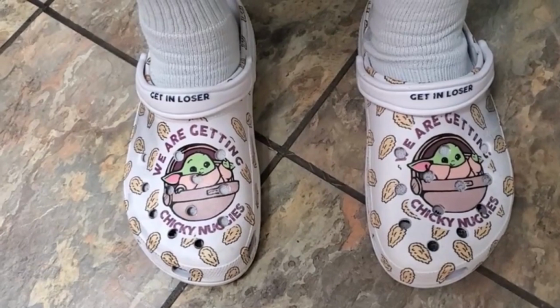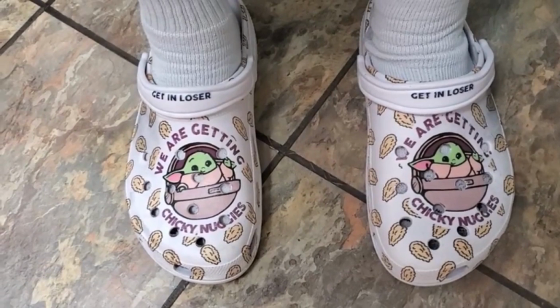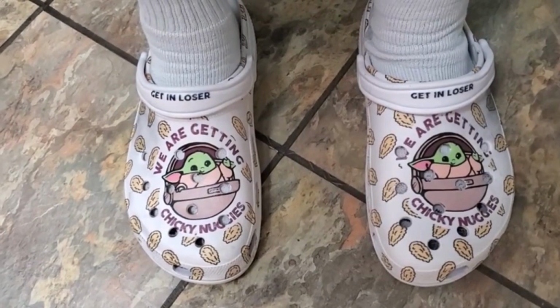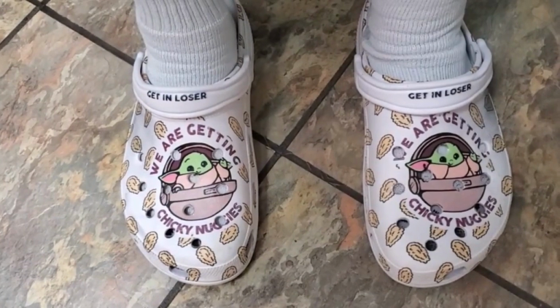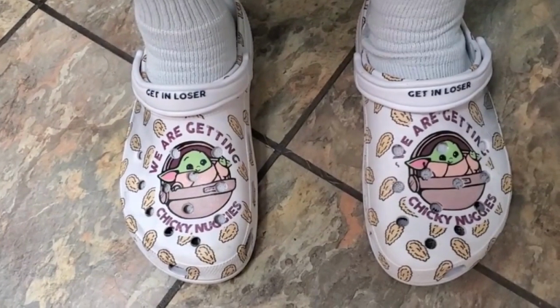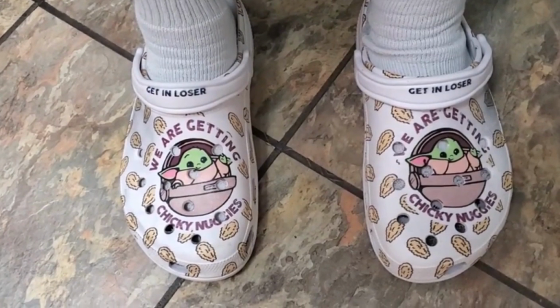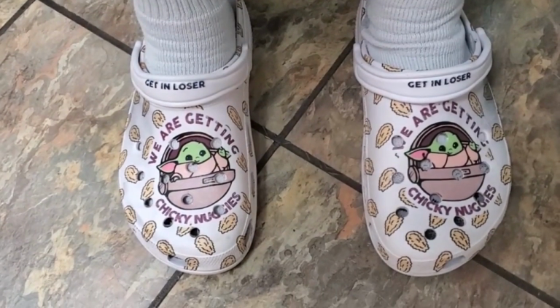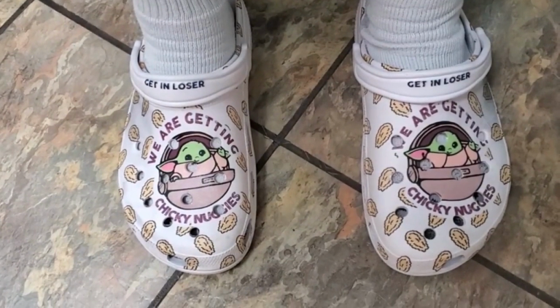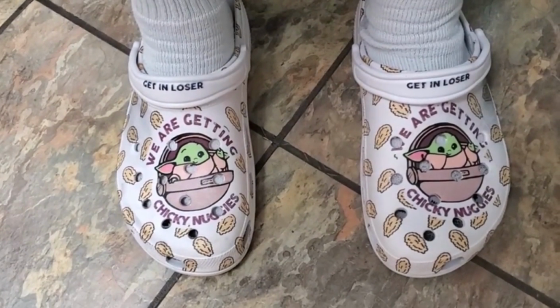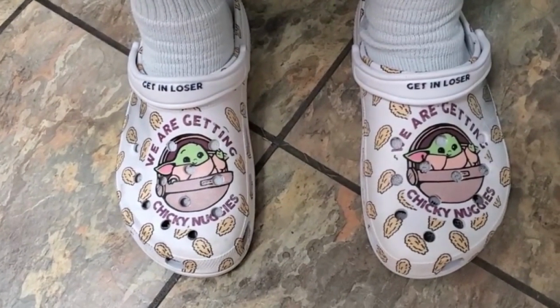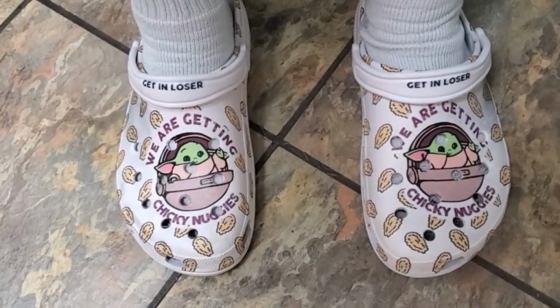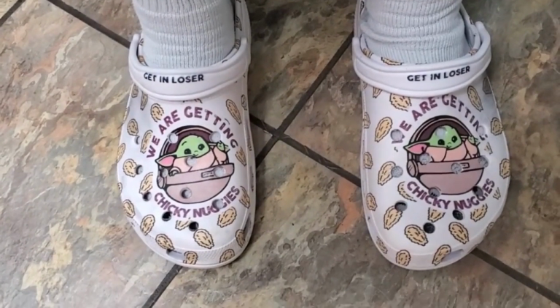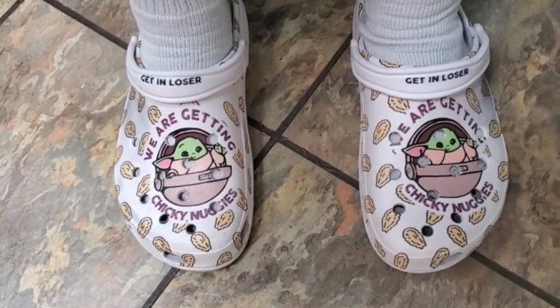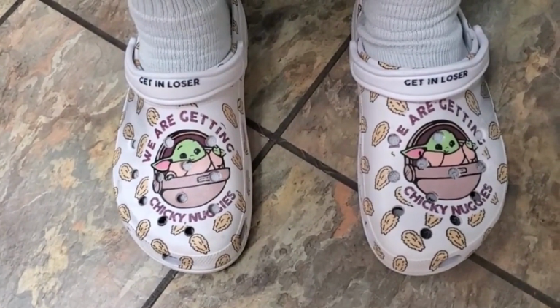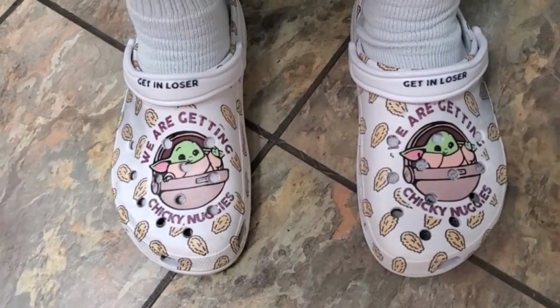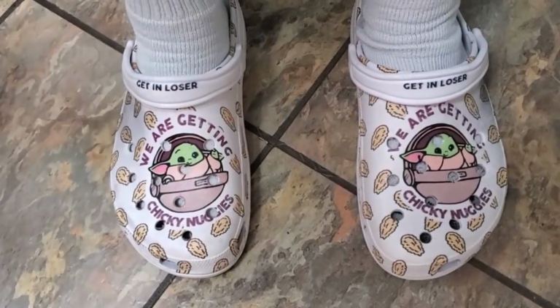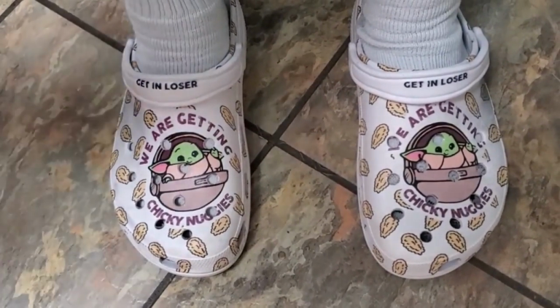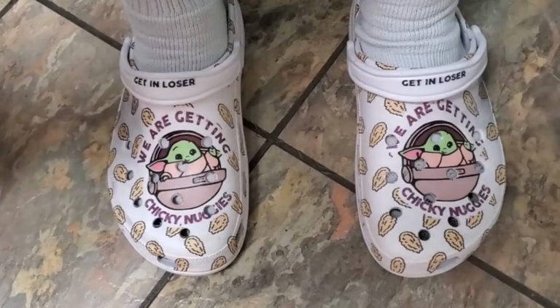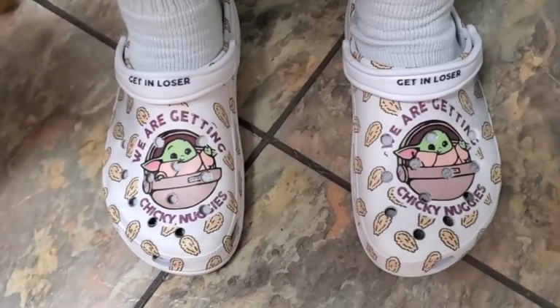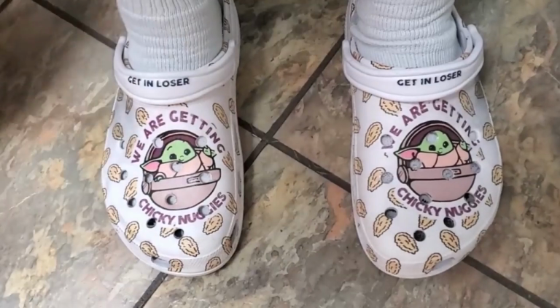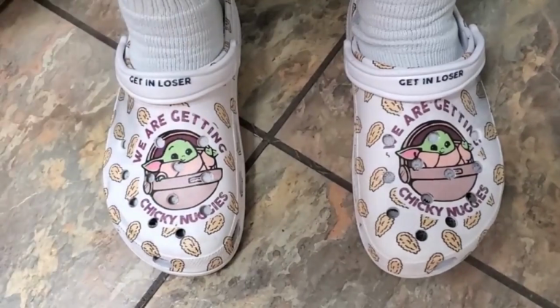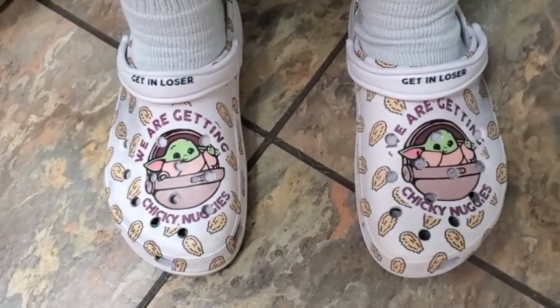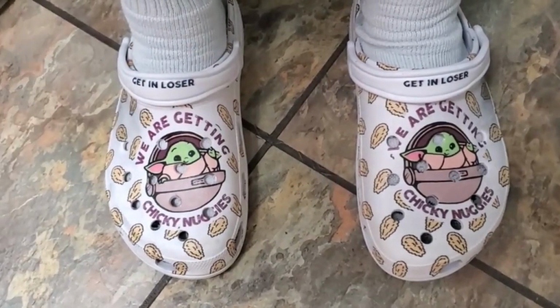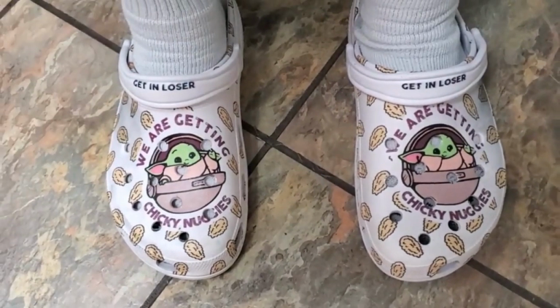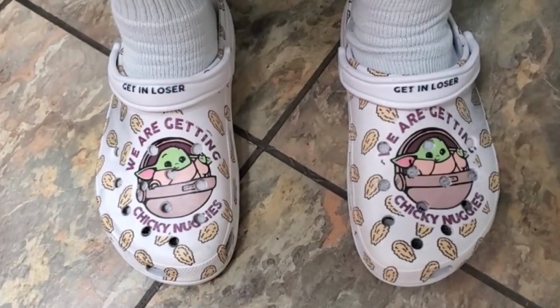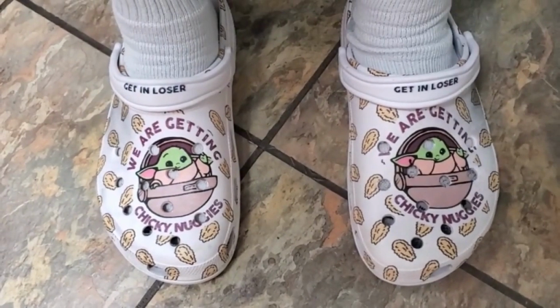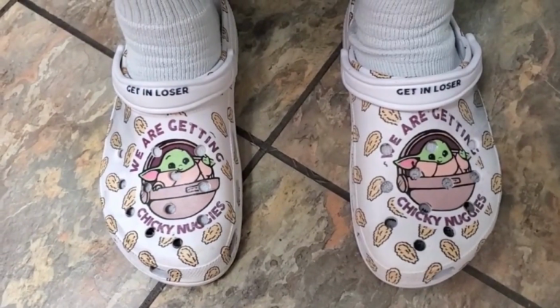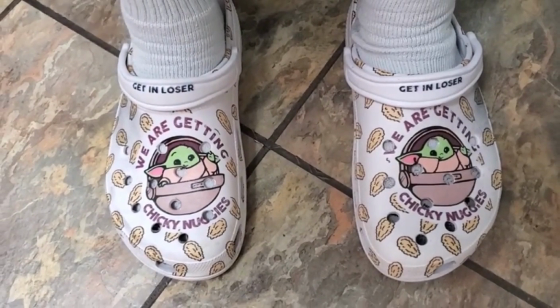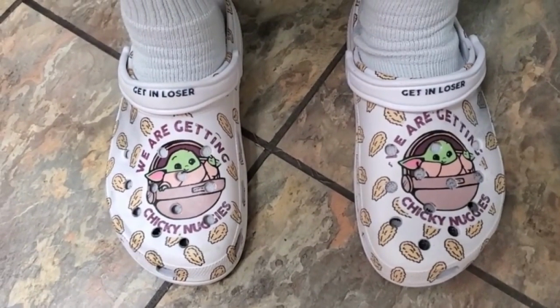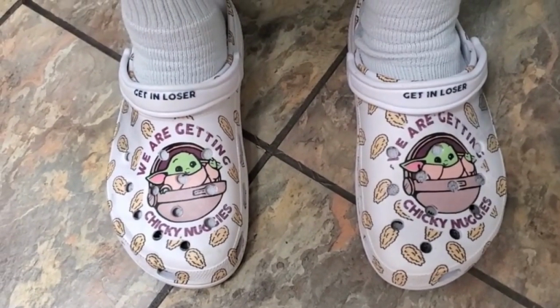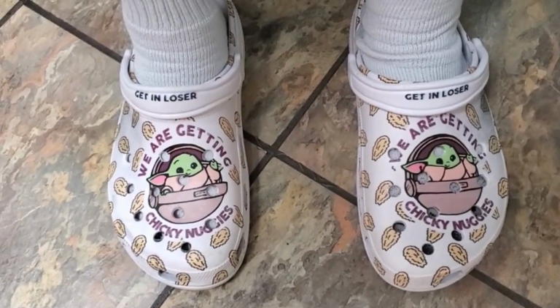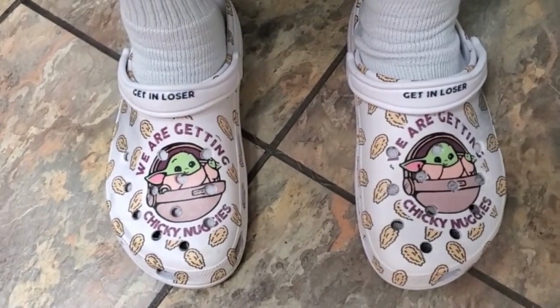Check out these new Crocs I got — Crocs with sandals. Can life get any better? I submit that it cannot. We're firing on all cylinders now, baby.